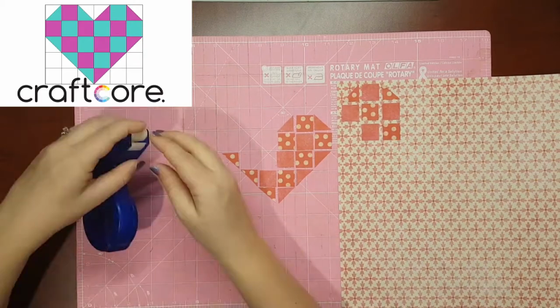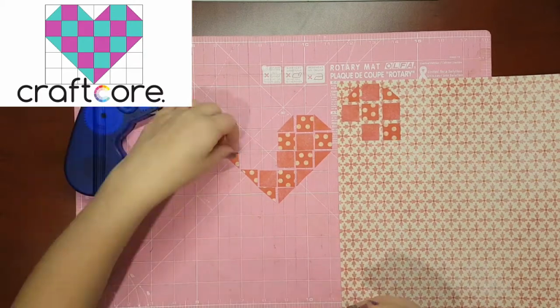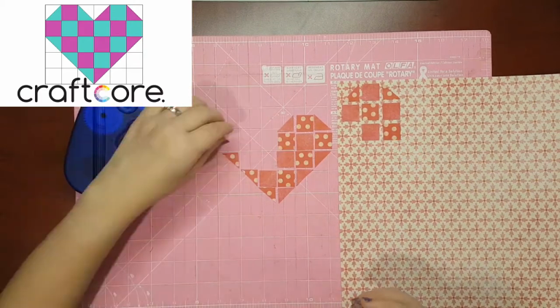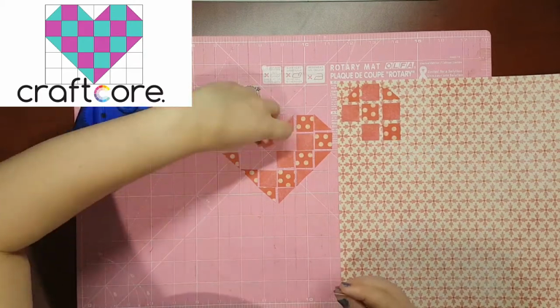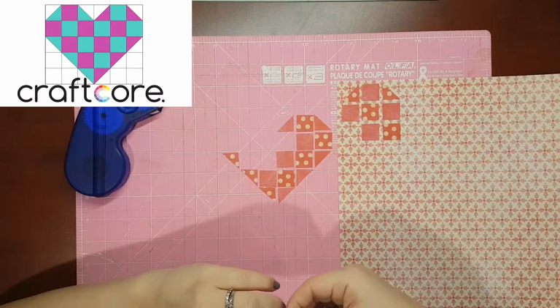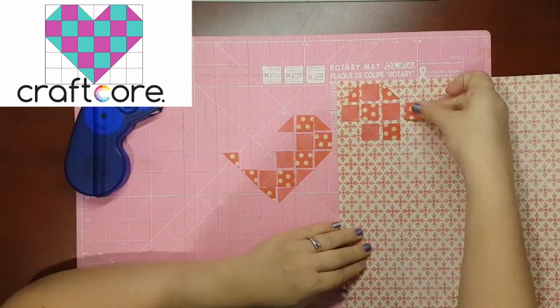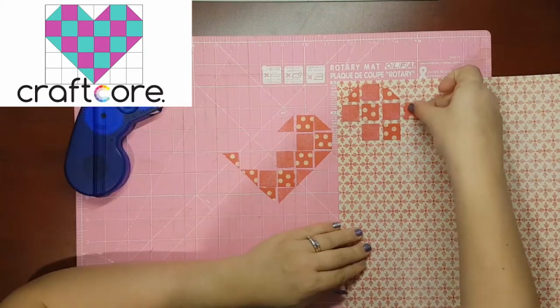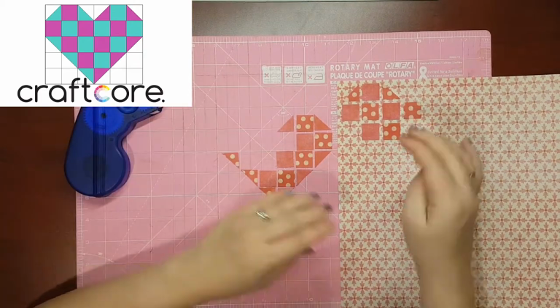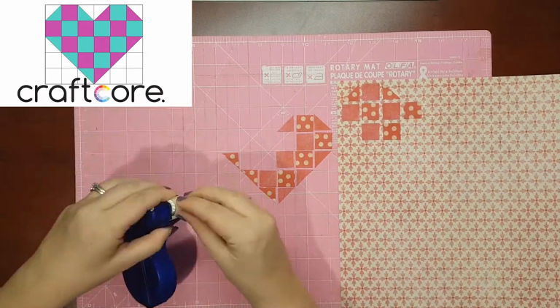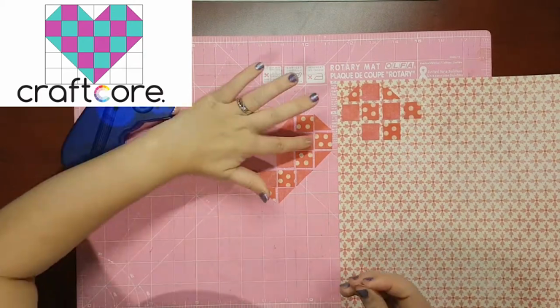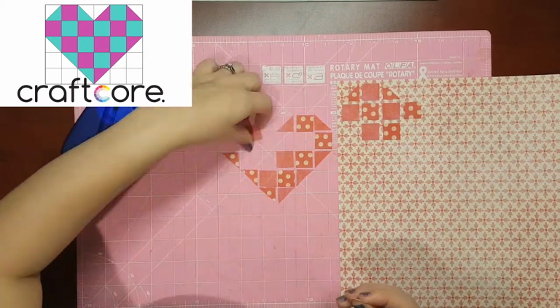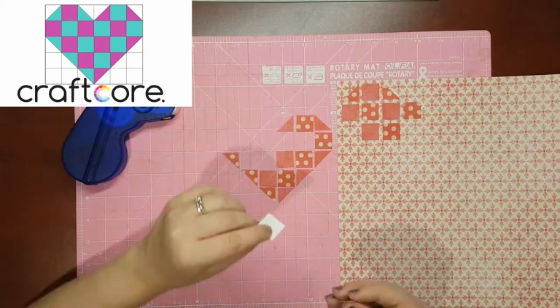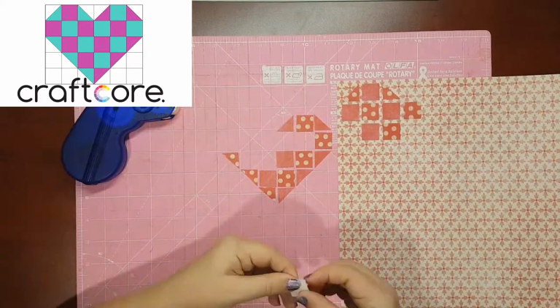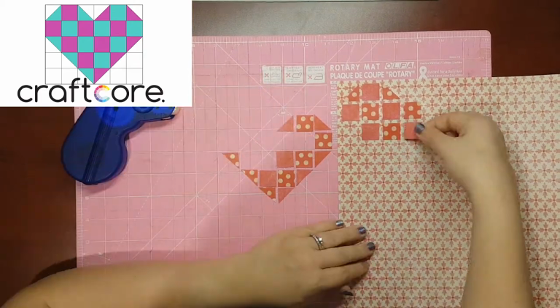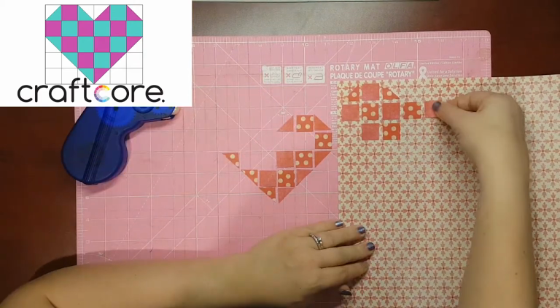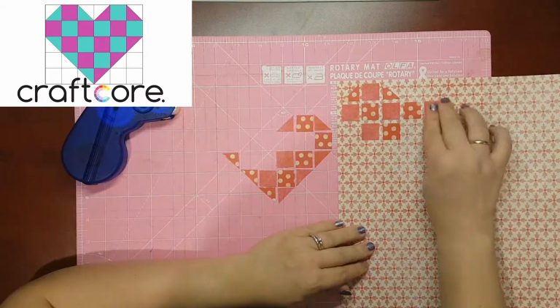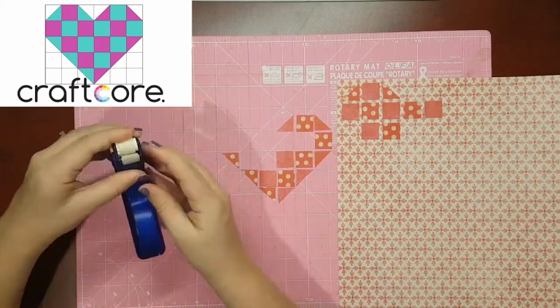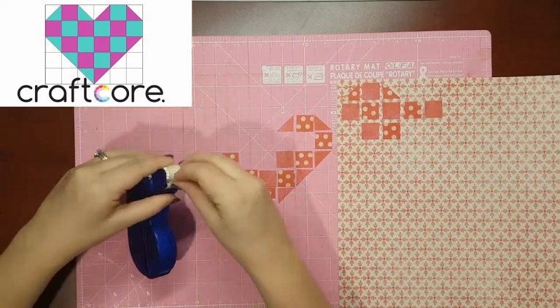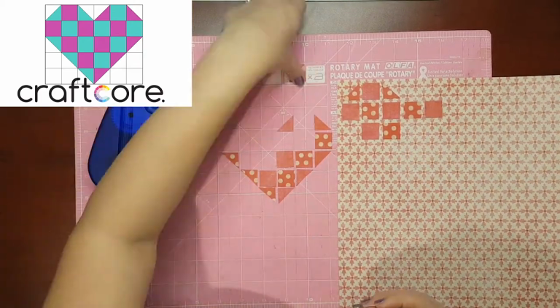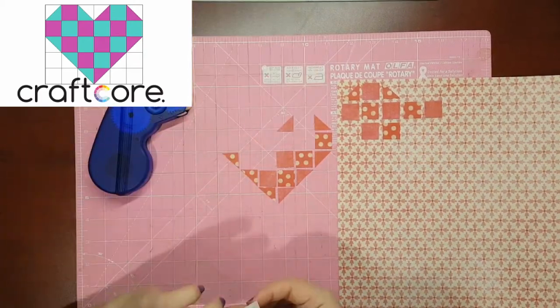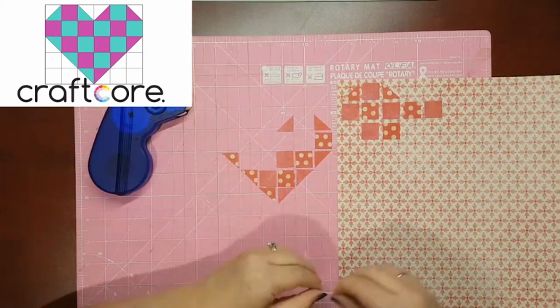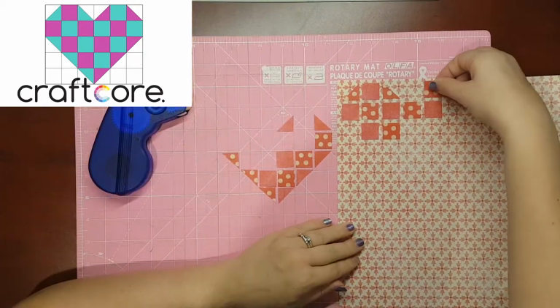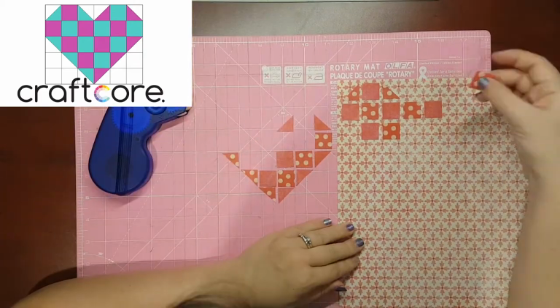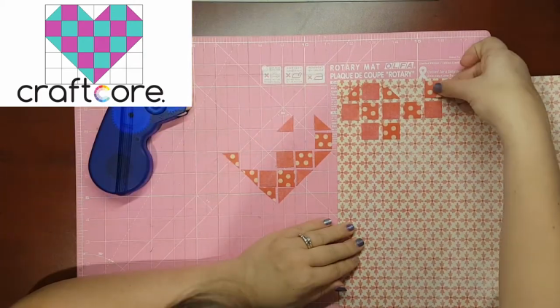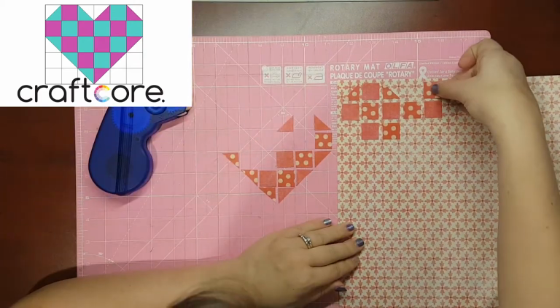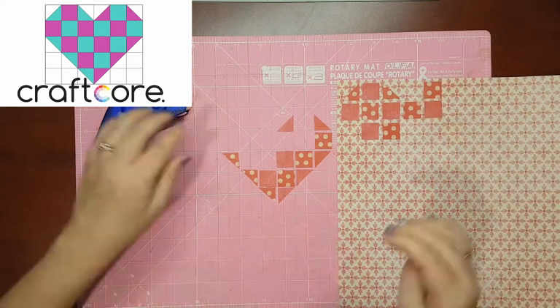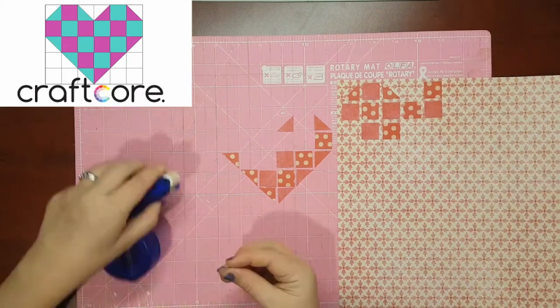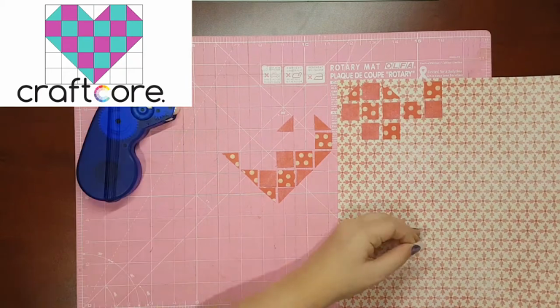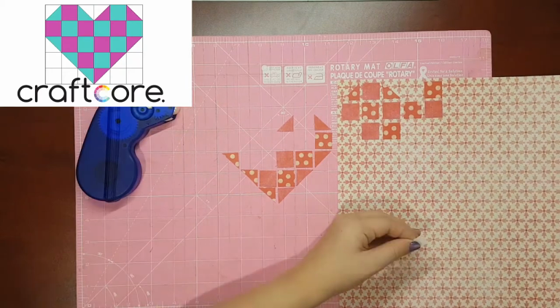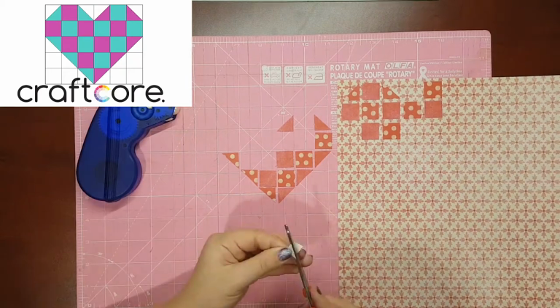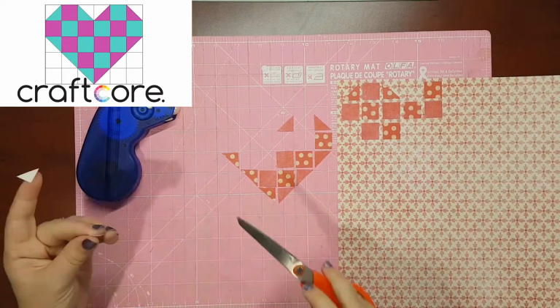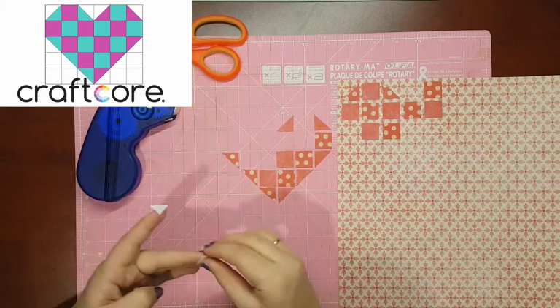Start in one corner and work your way out following this layout. I've also shared this template on my blog, so you can find that in the description.